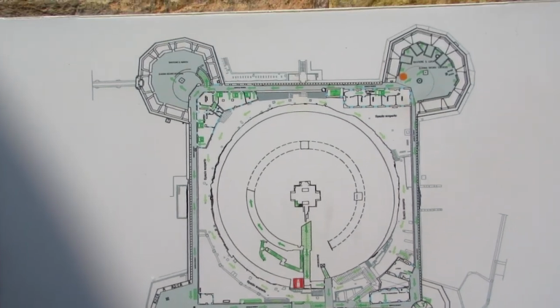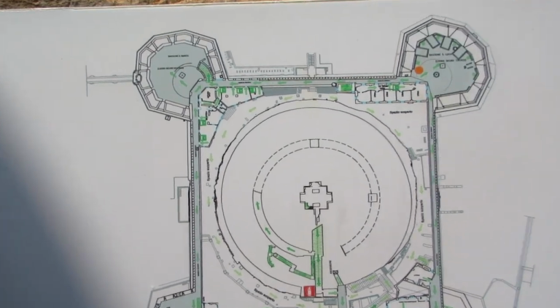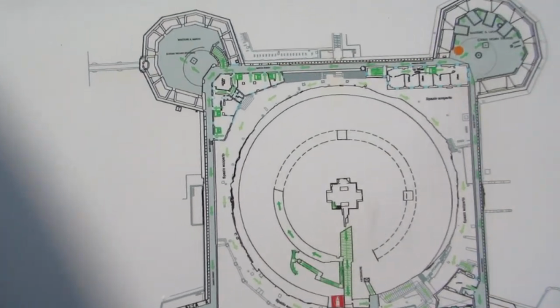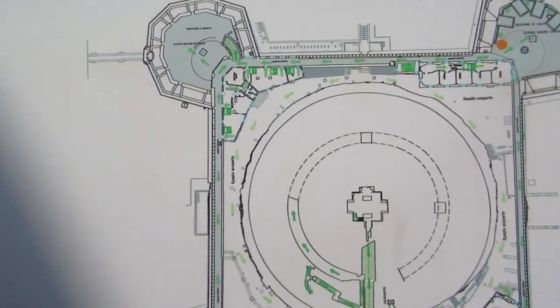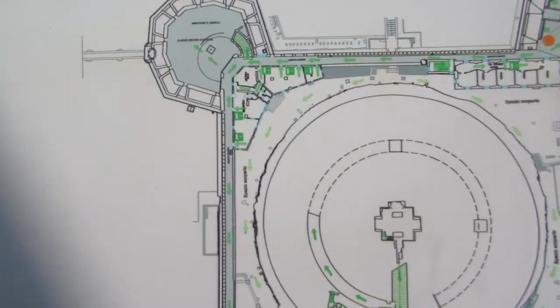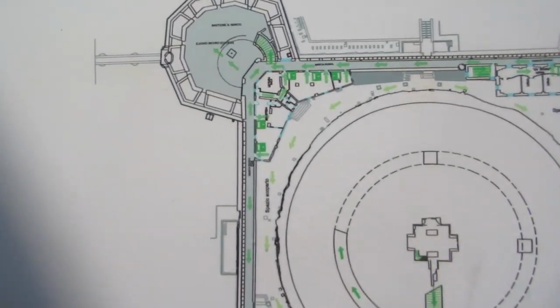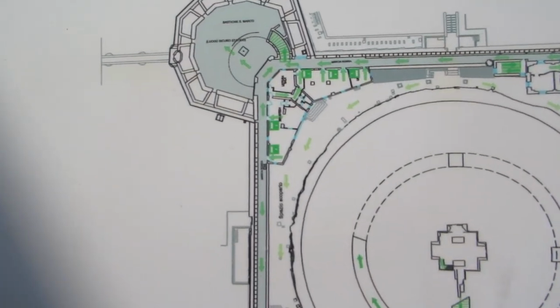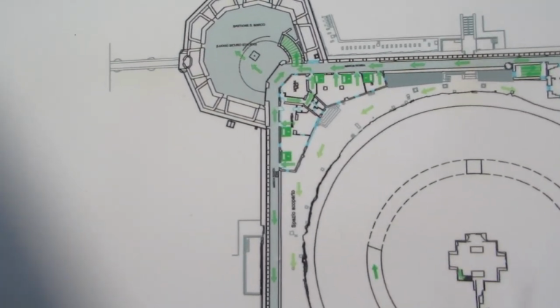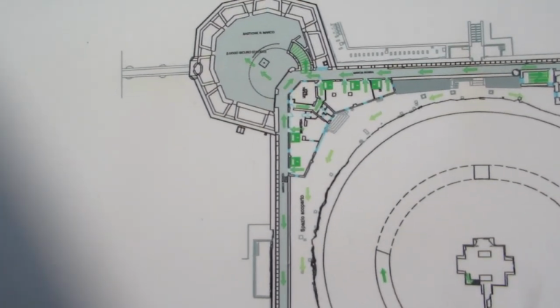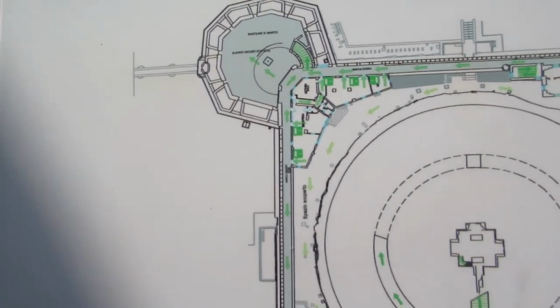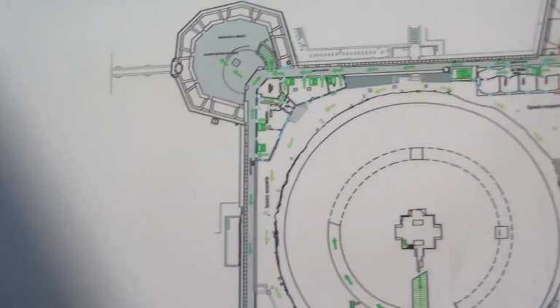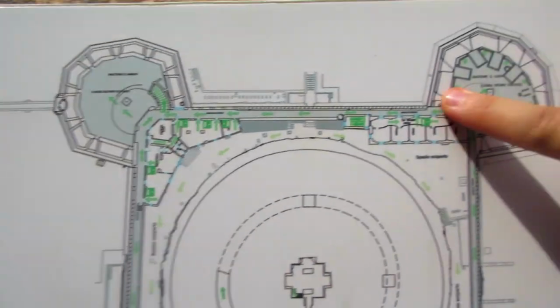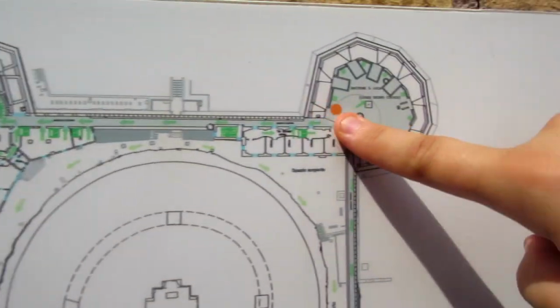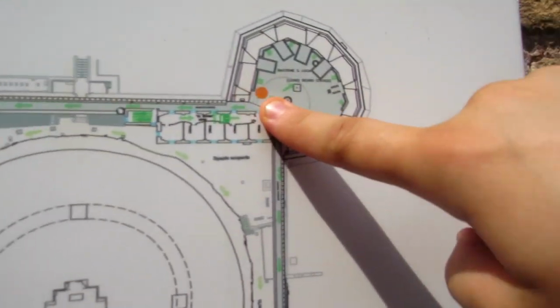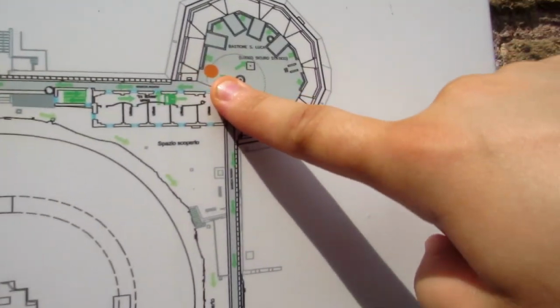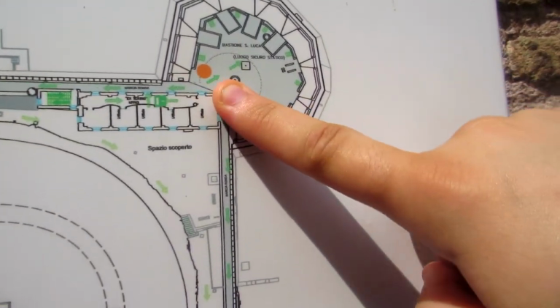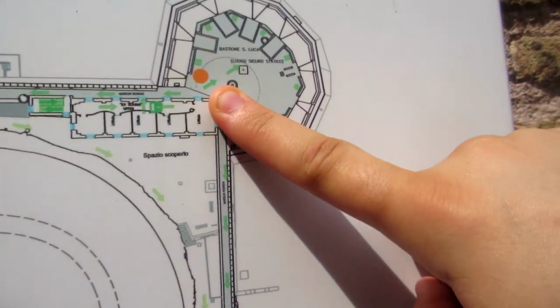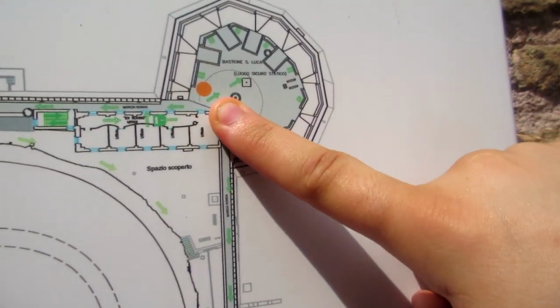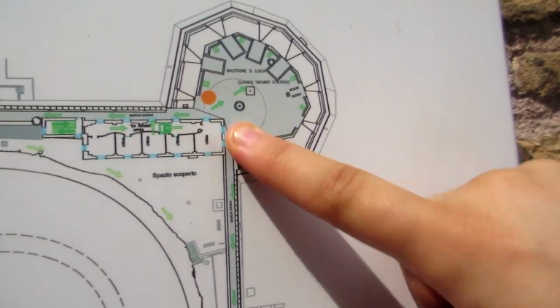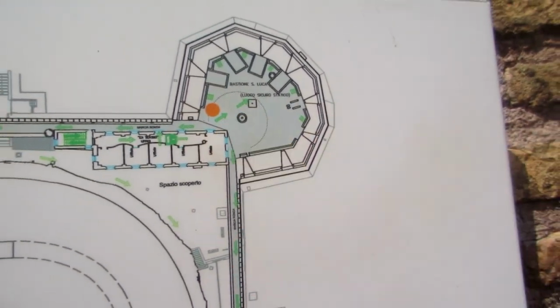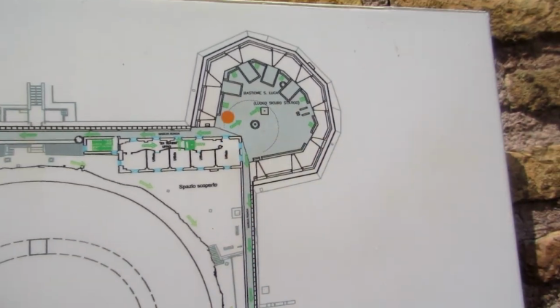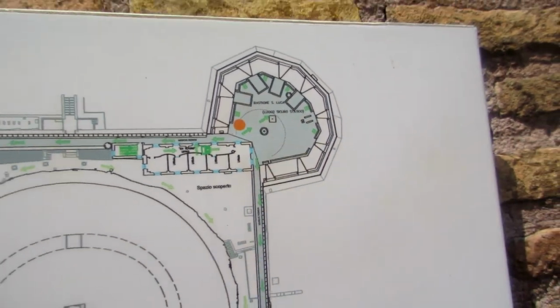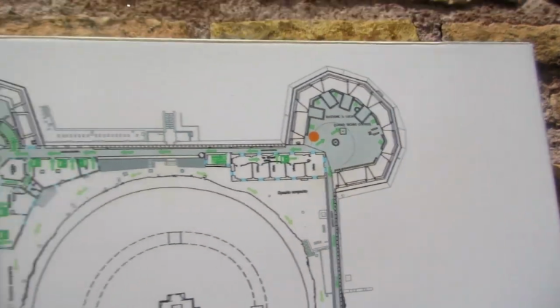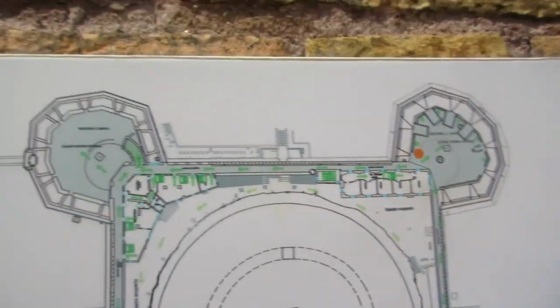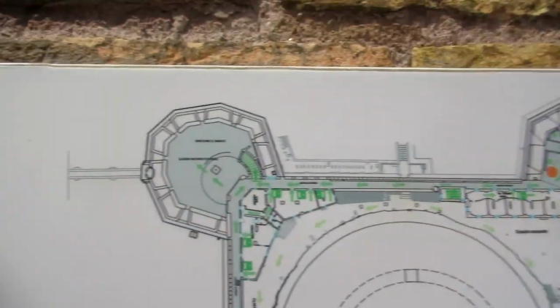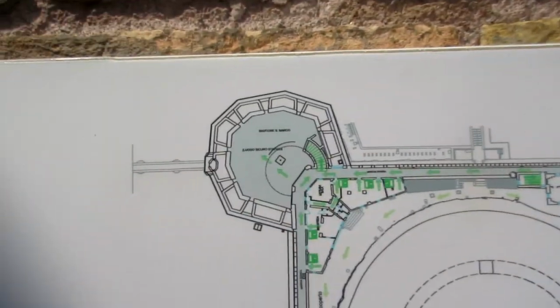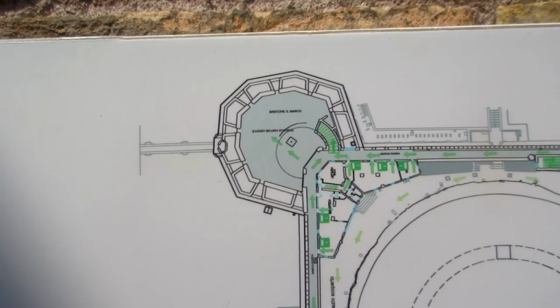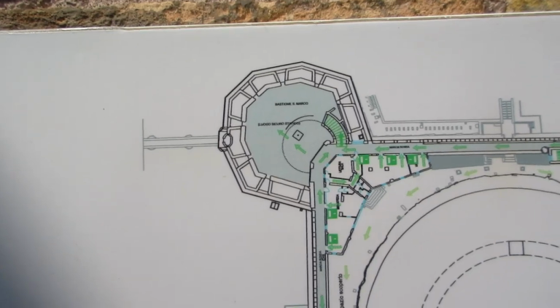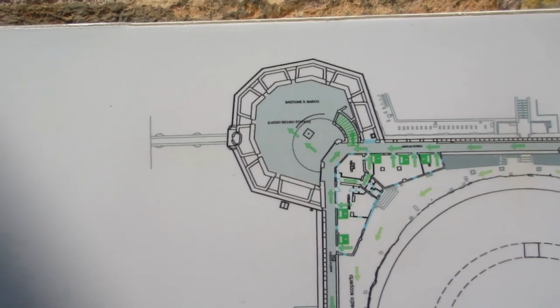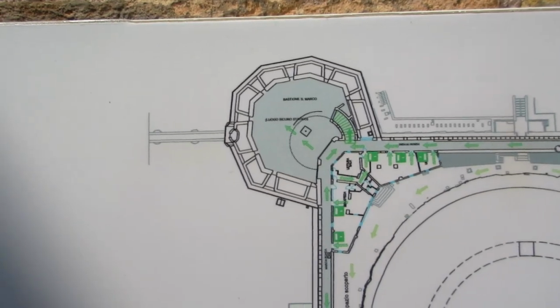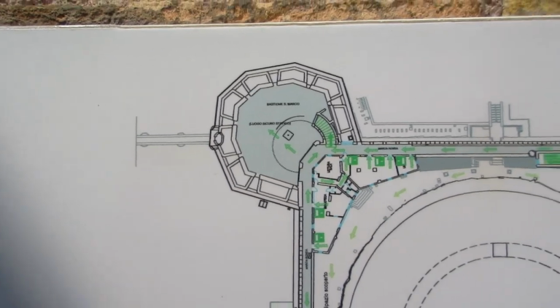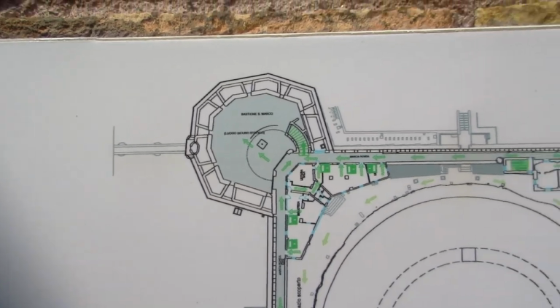We're on a little turret here. That's where the catapult was.